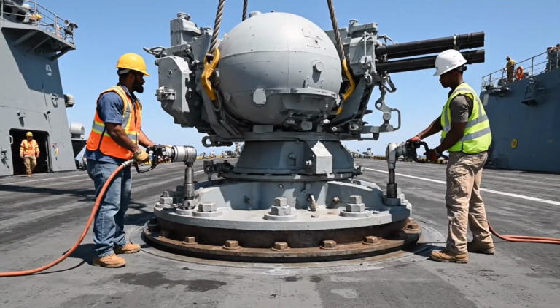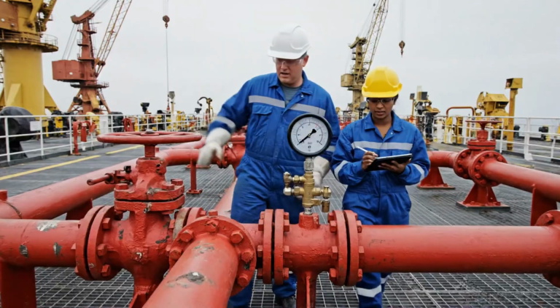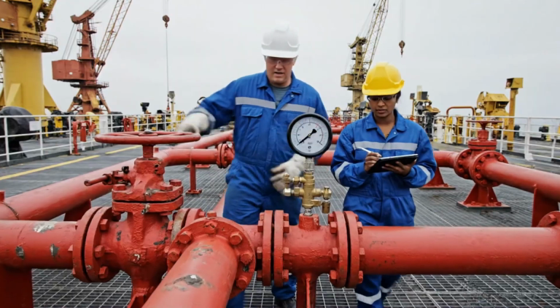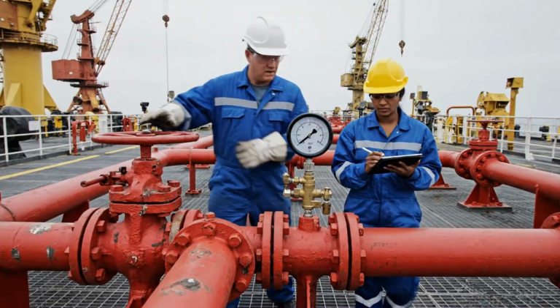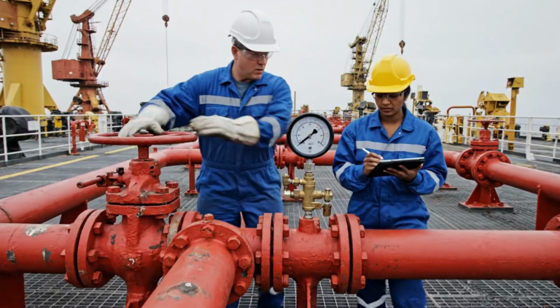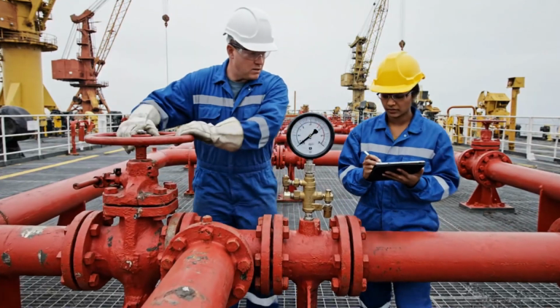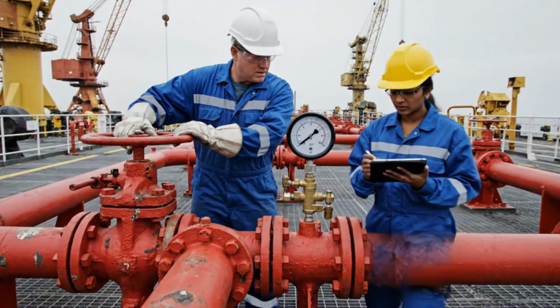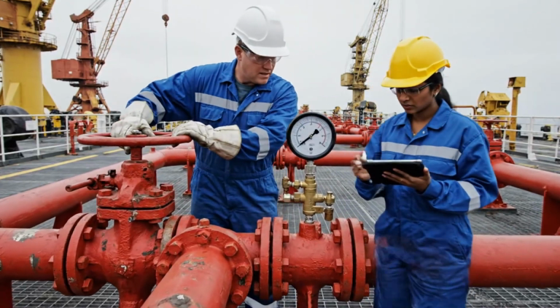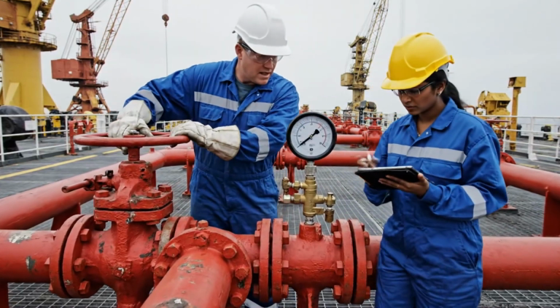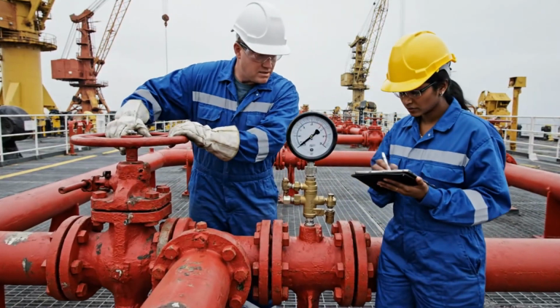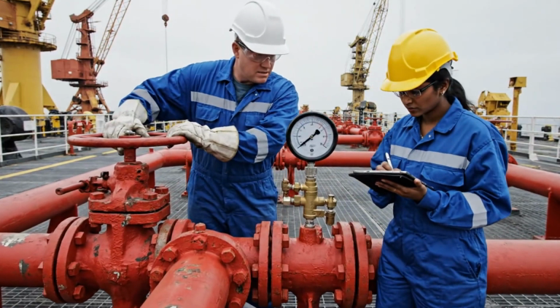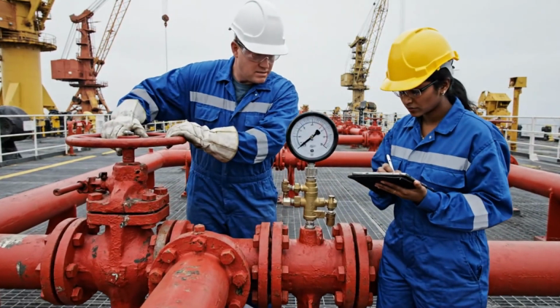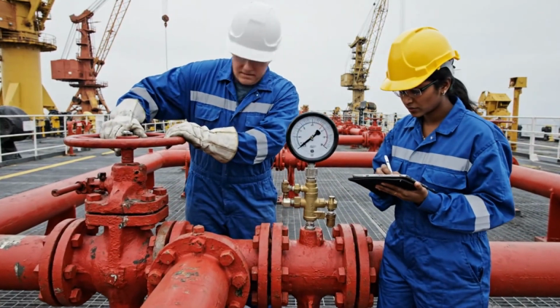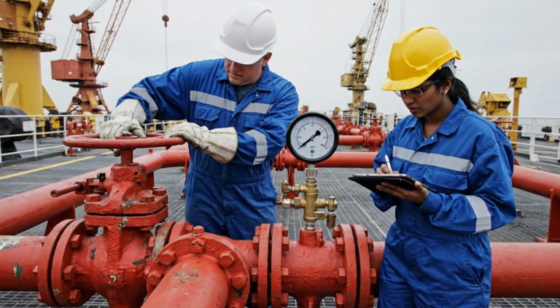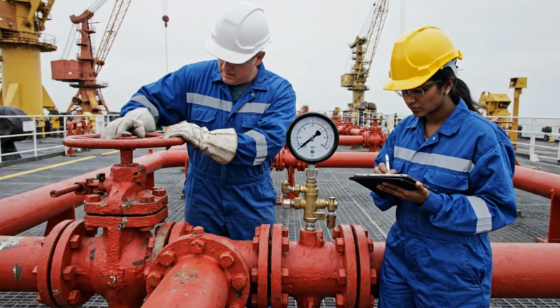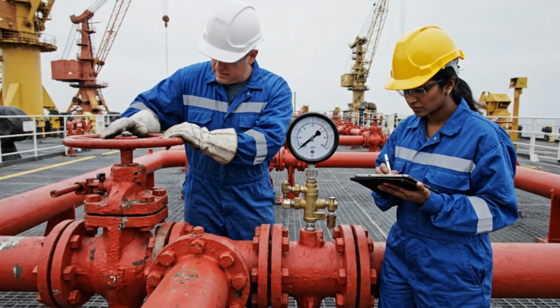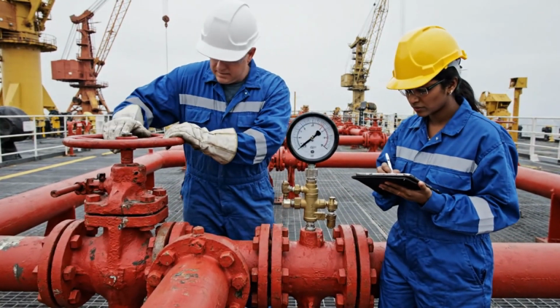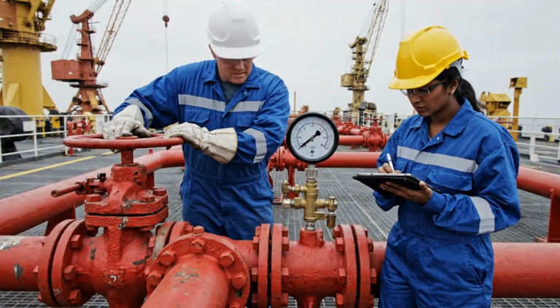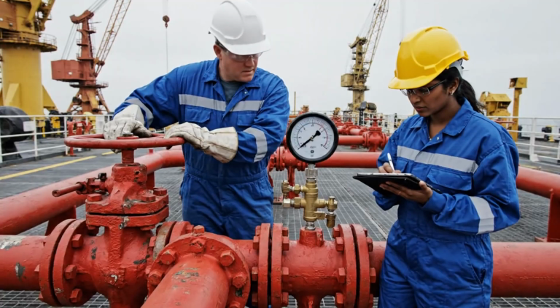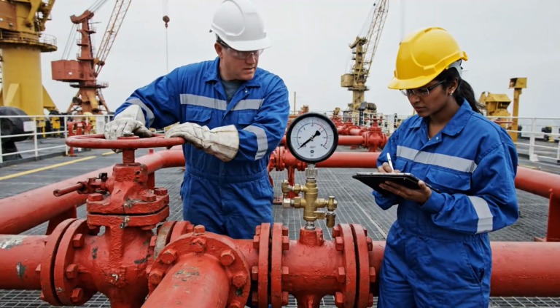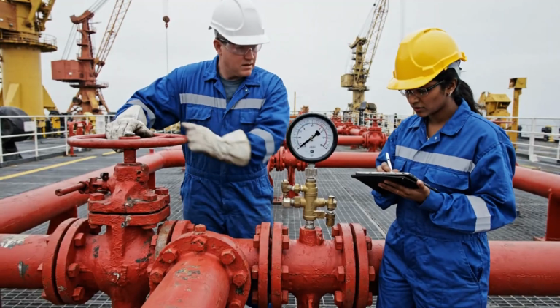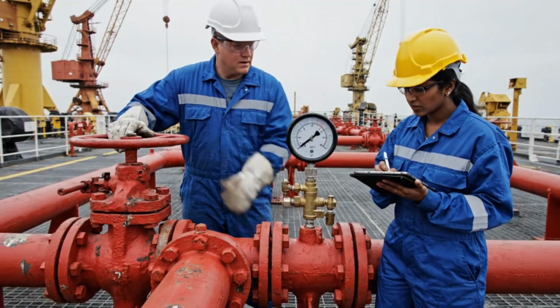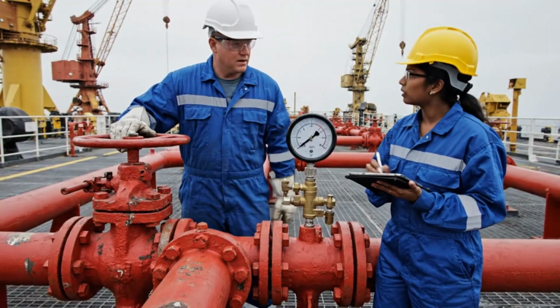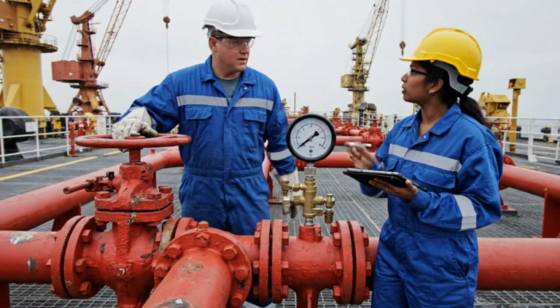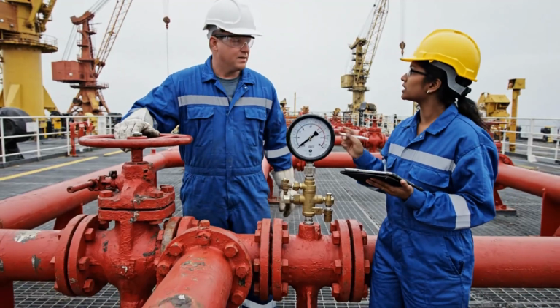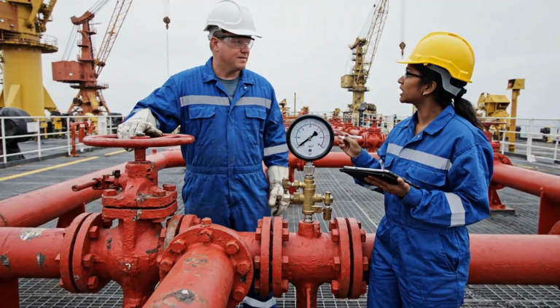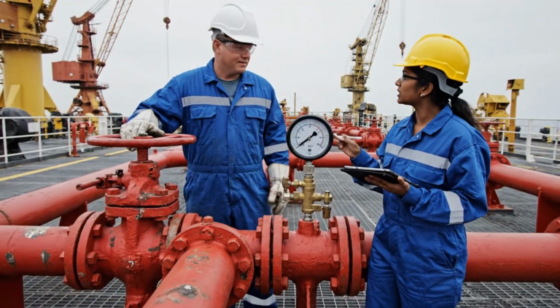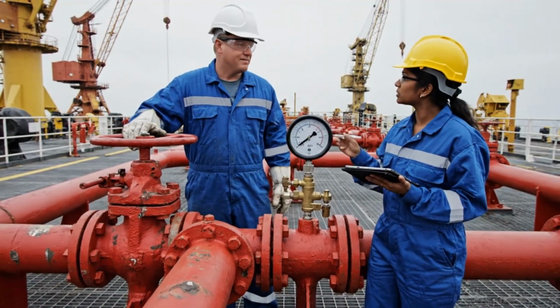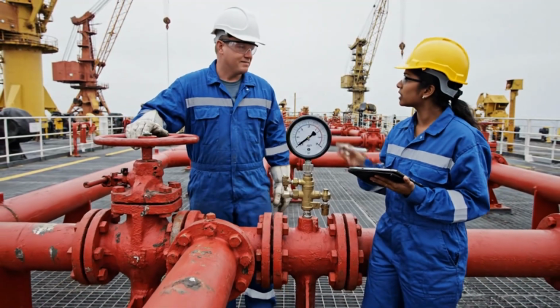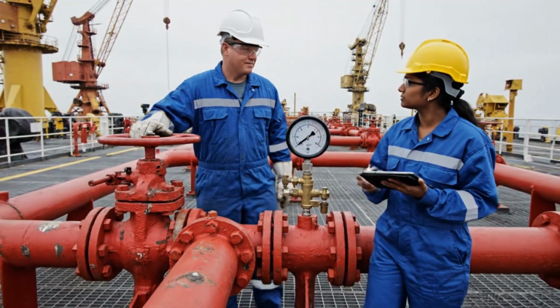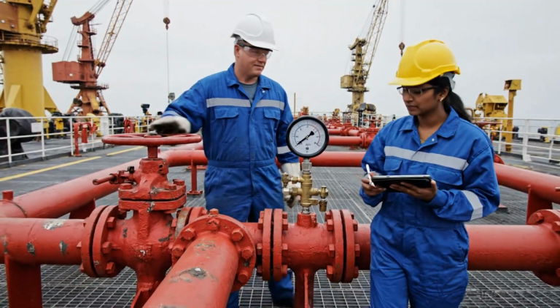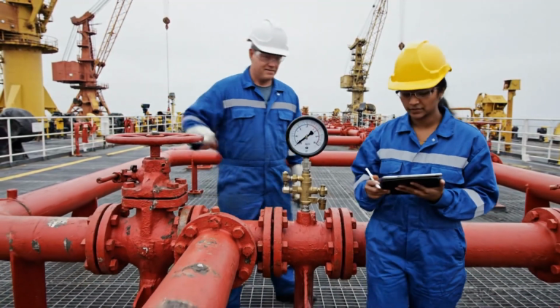Valves open, check the gauge. Holding steady, looks good.